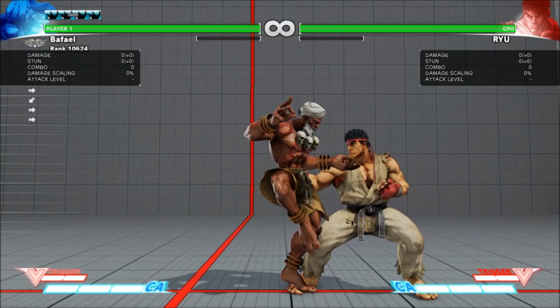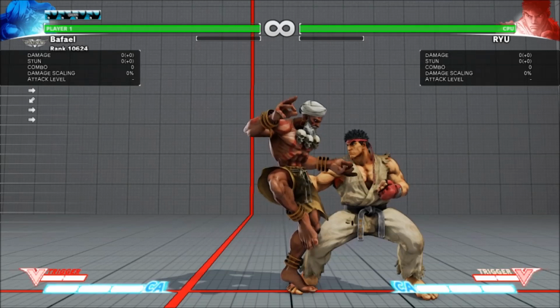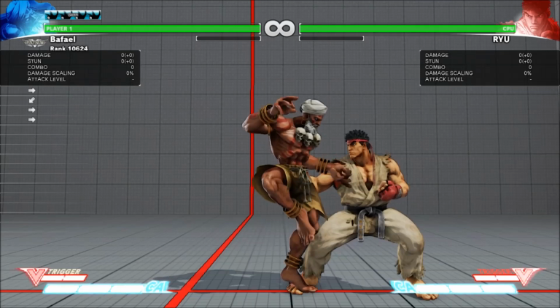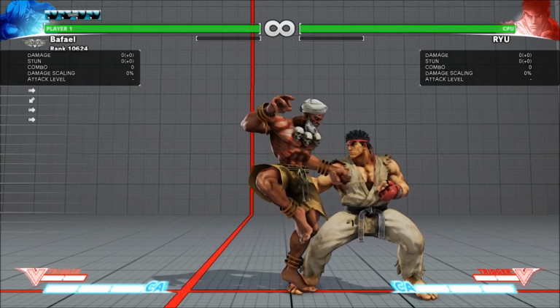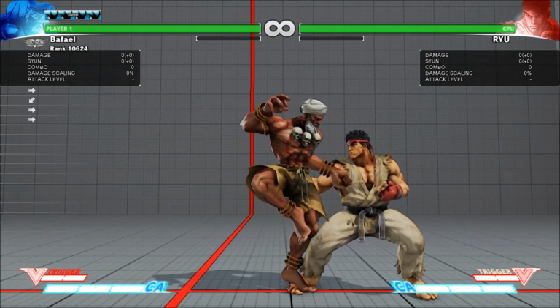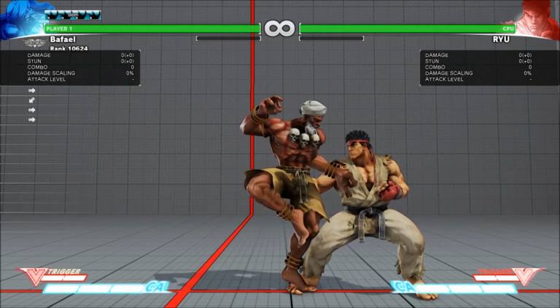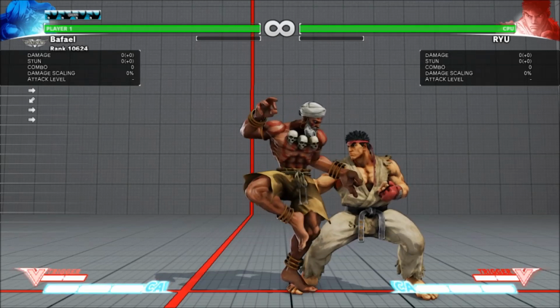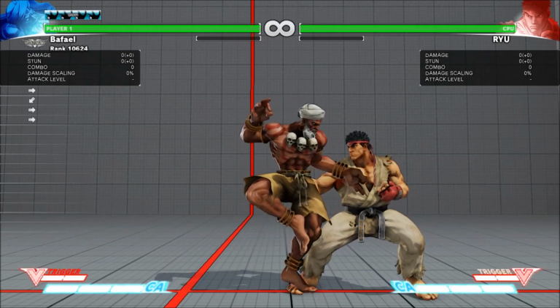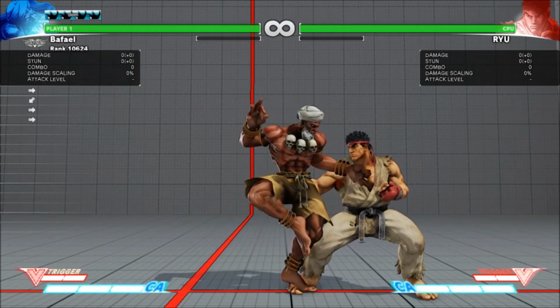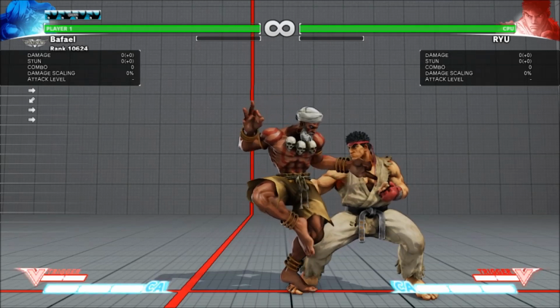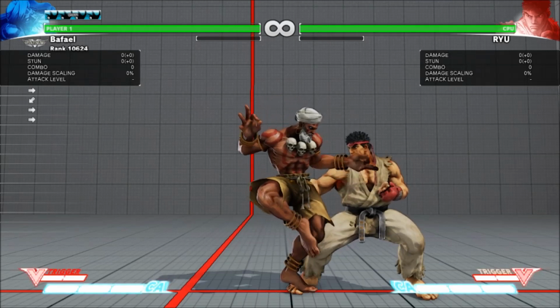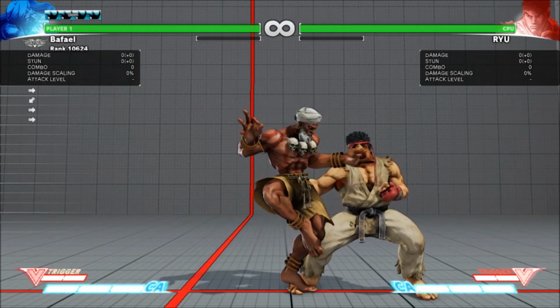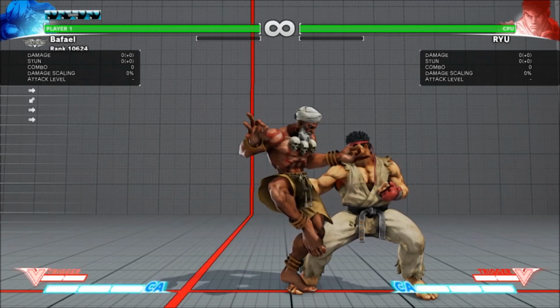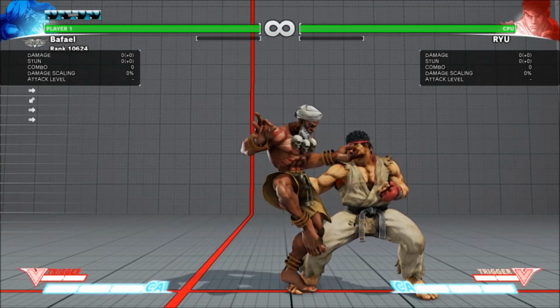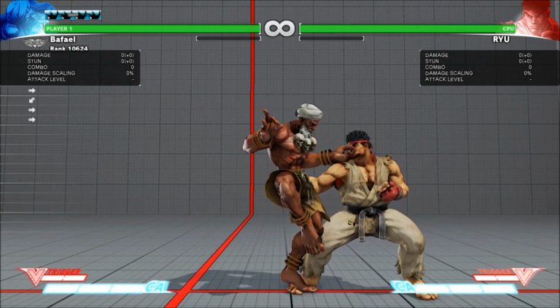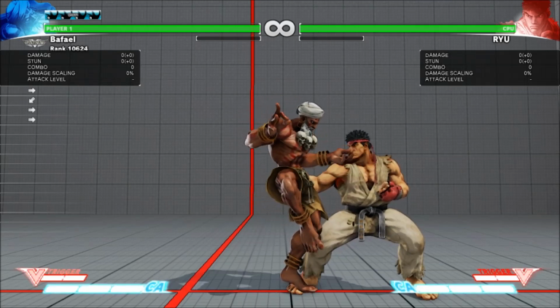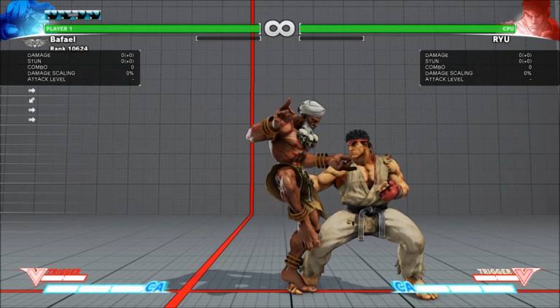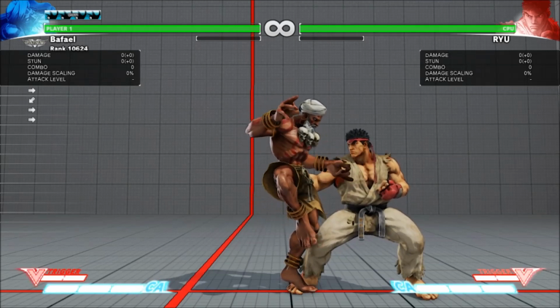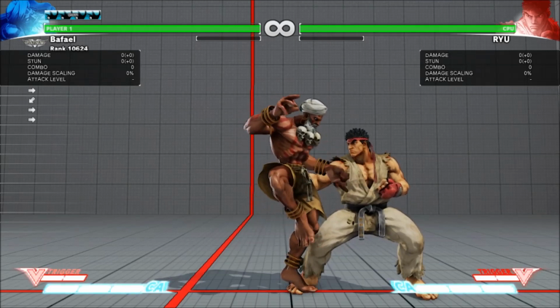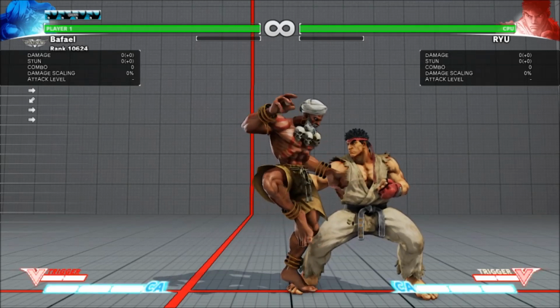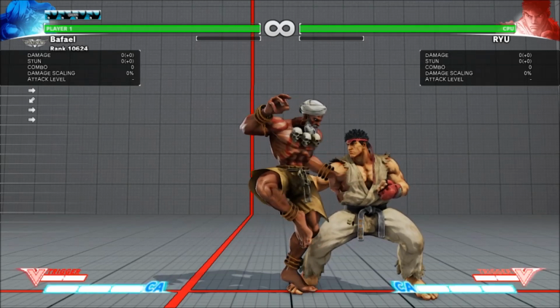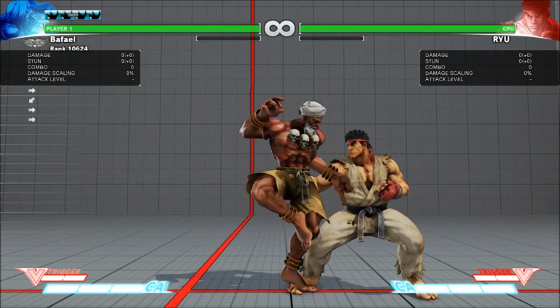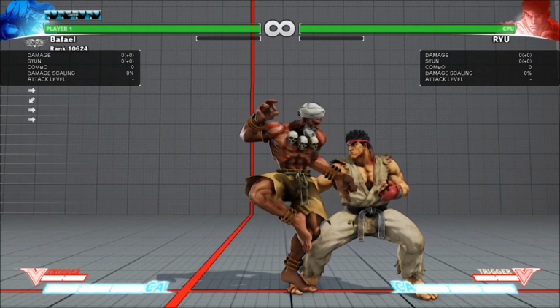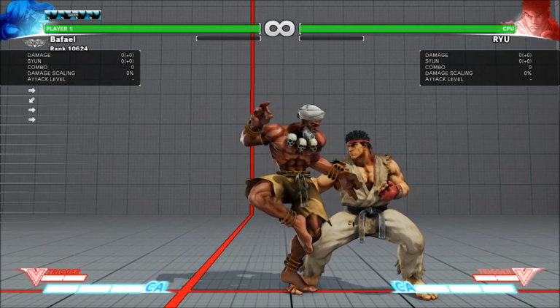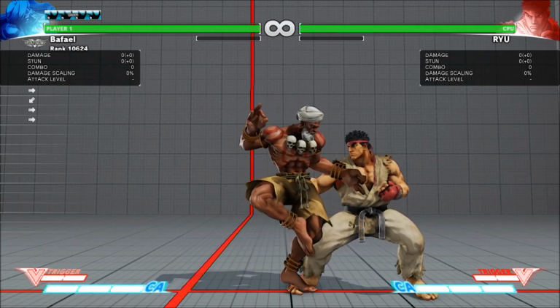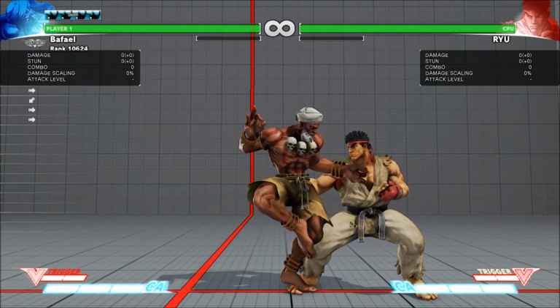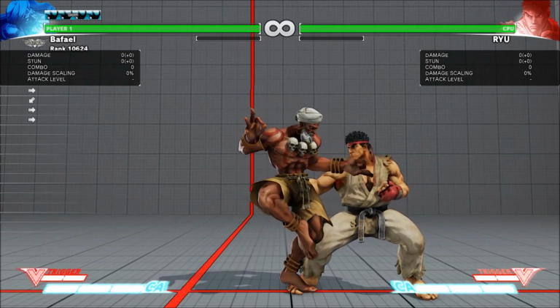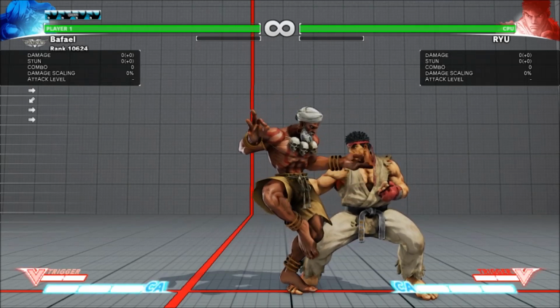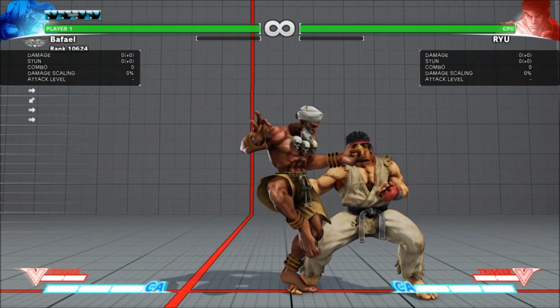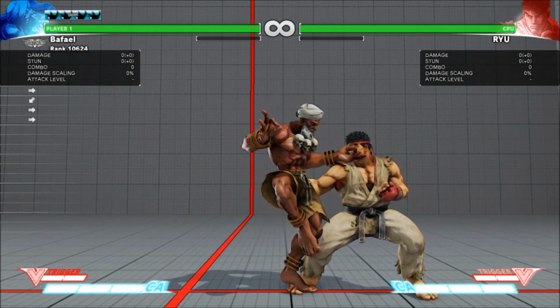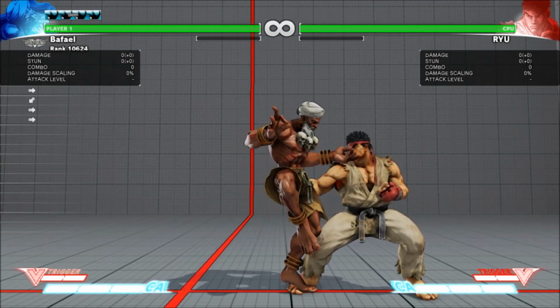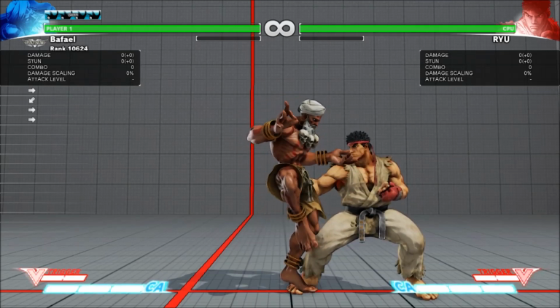Dhalsim's stand short is now 4 frames, down from 5. This has a better hitbox and slightly higher damage than crouching jab.